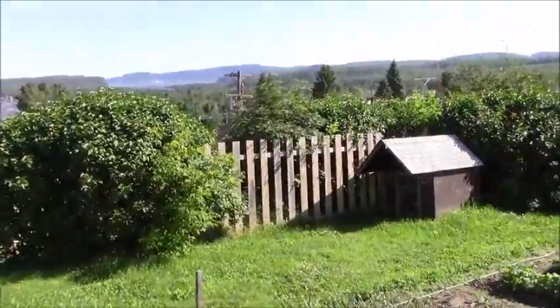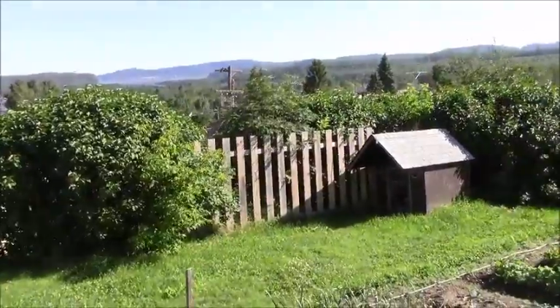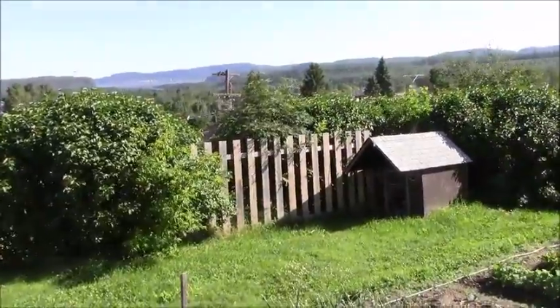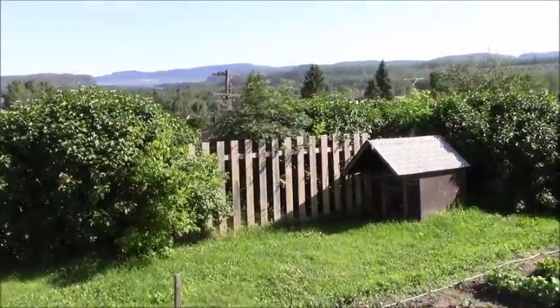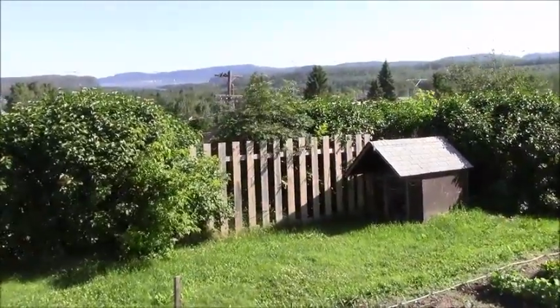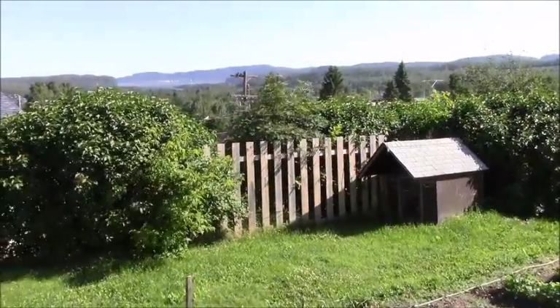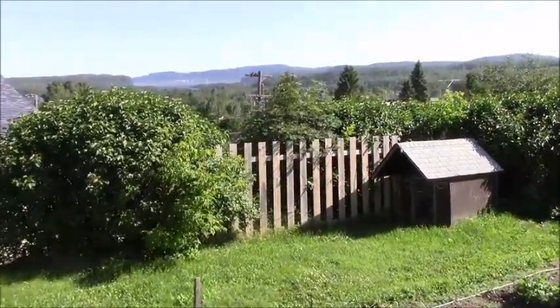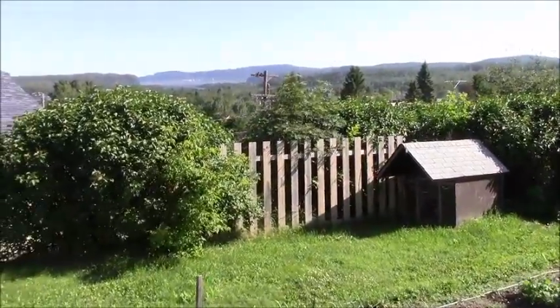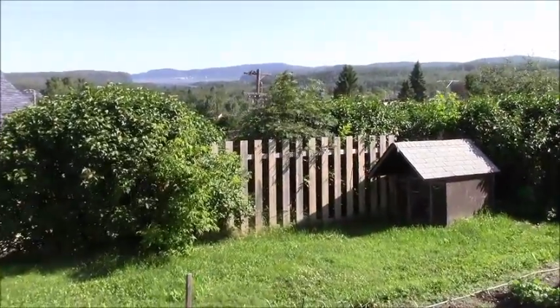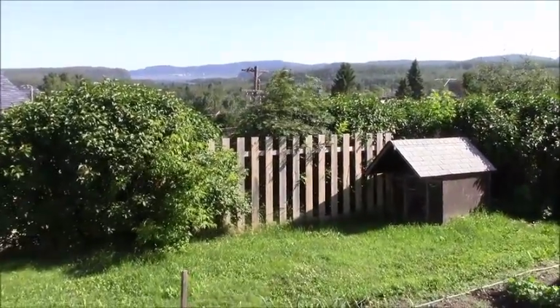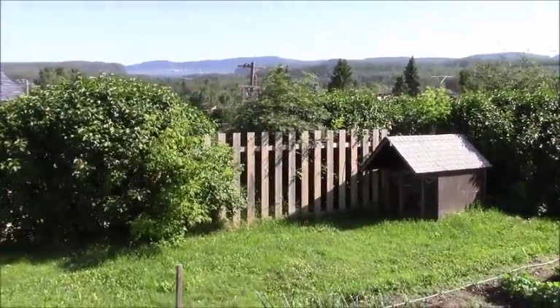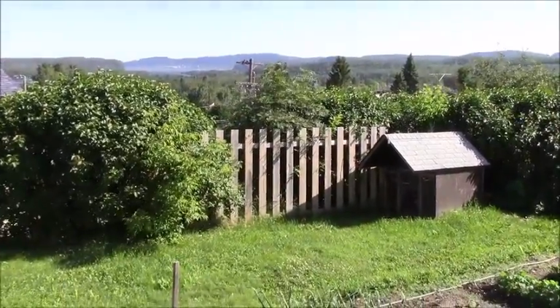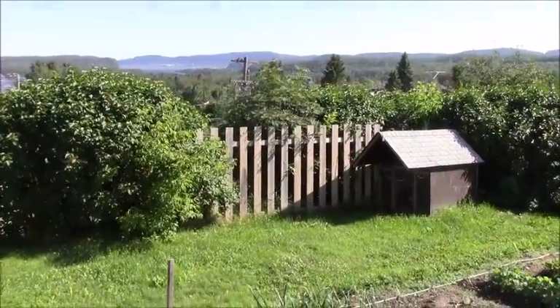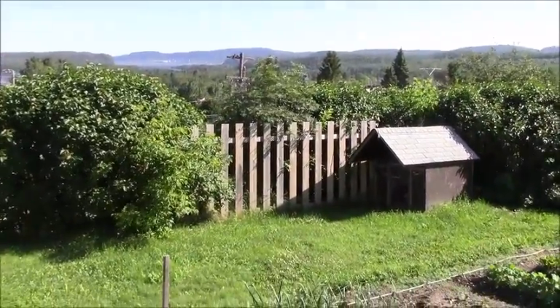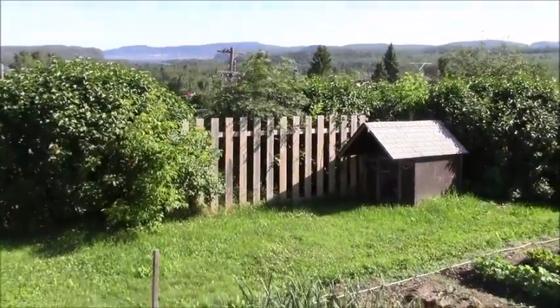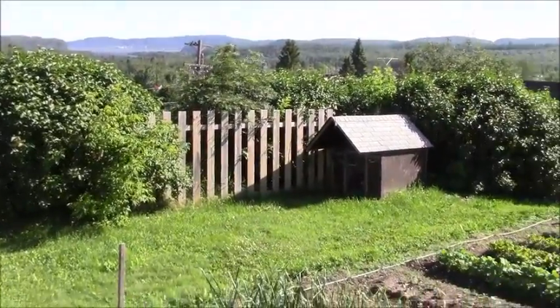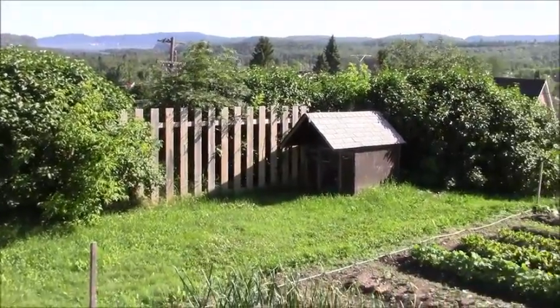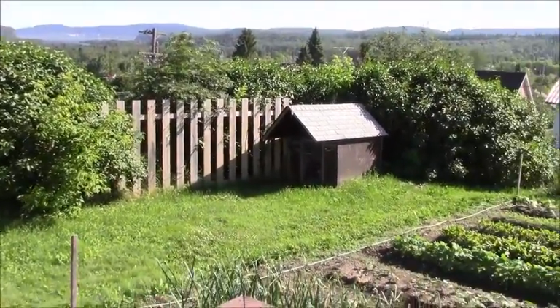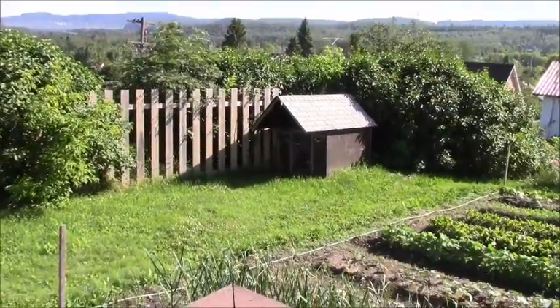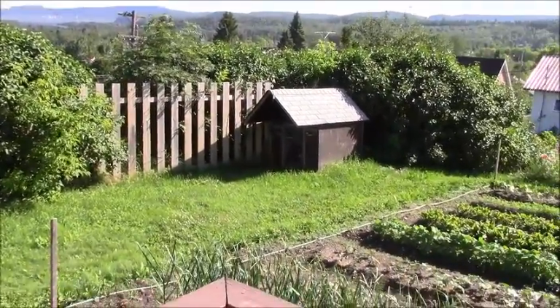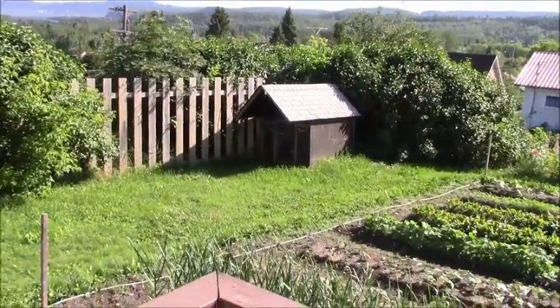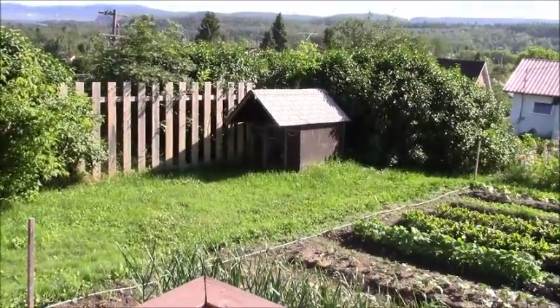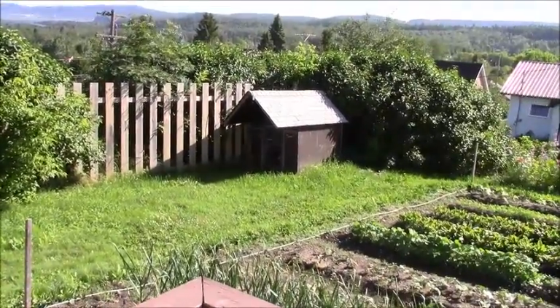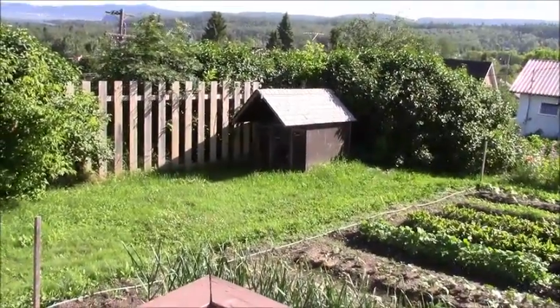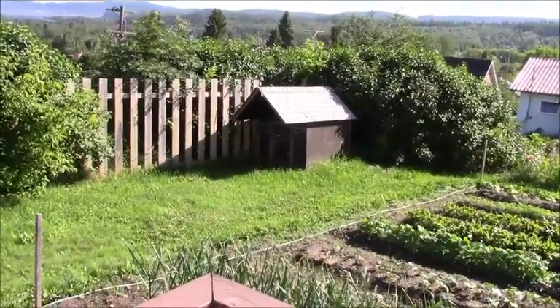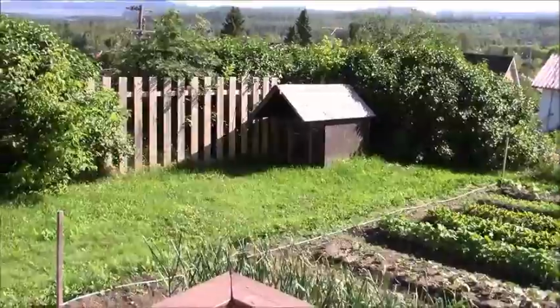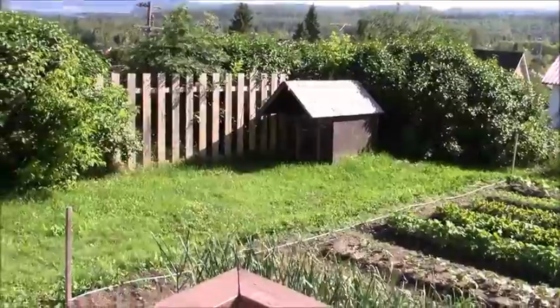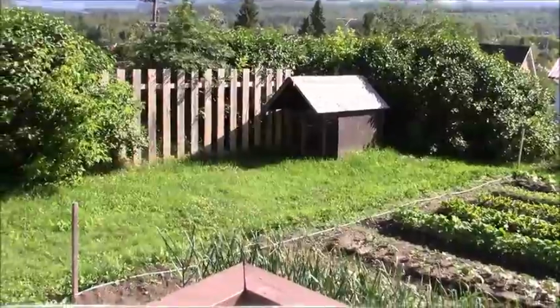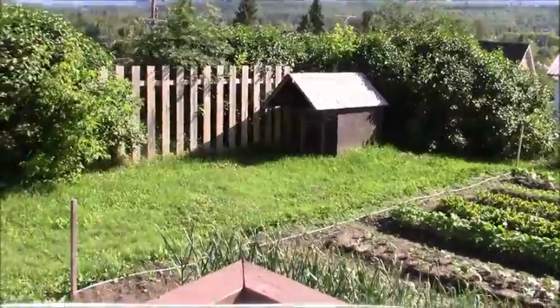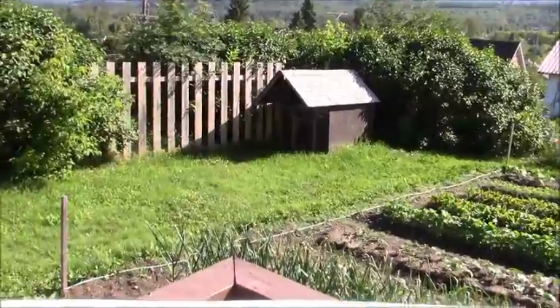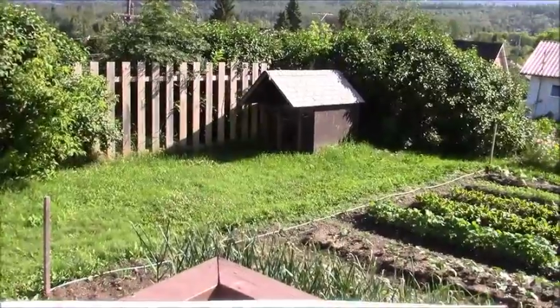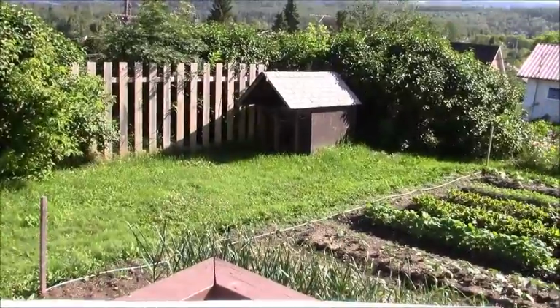That's the view. Pretty nice. Diesel's old doghouse - I got to get that out to a friend of mine.